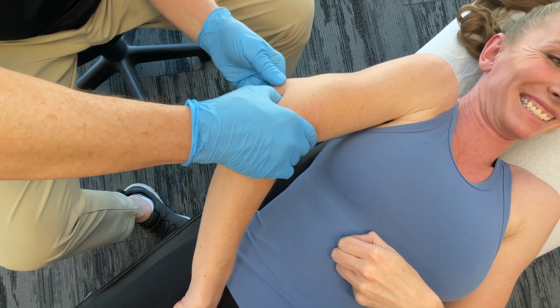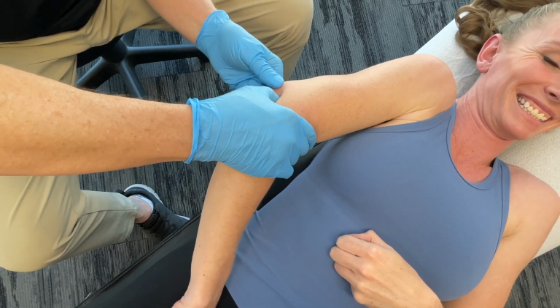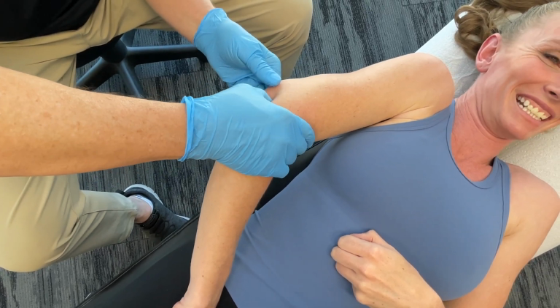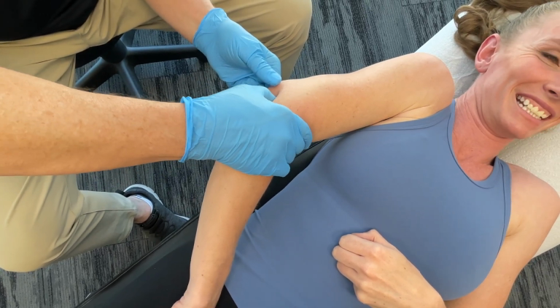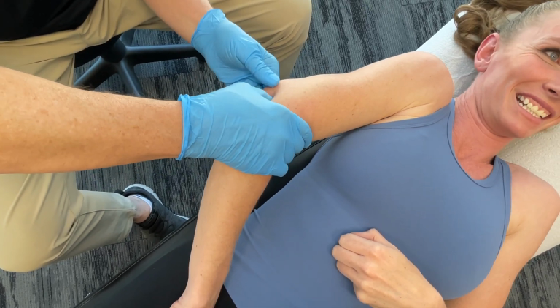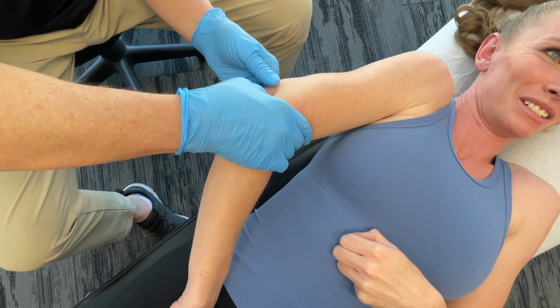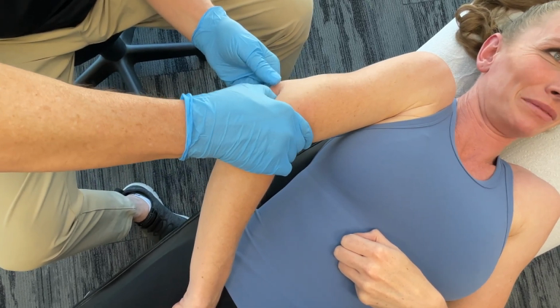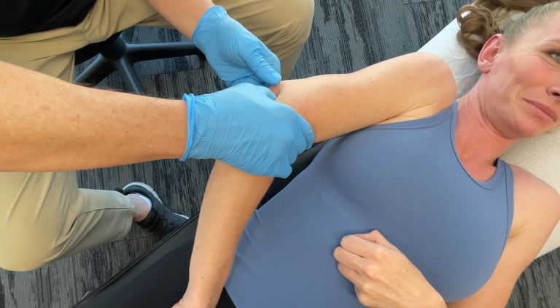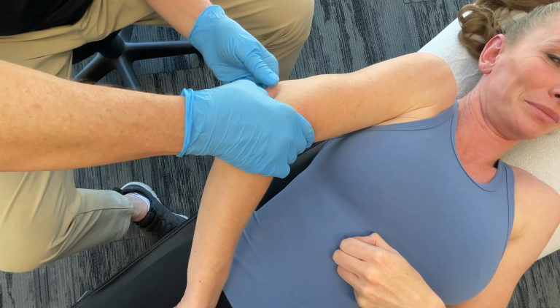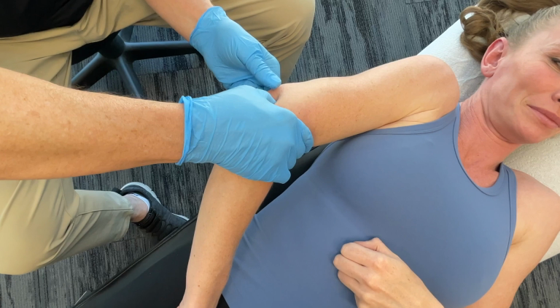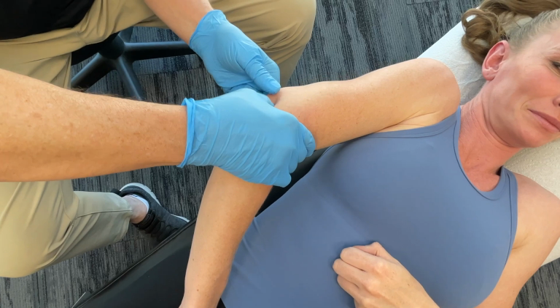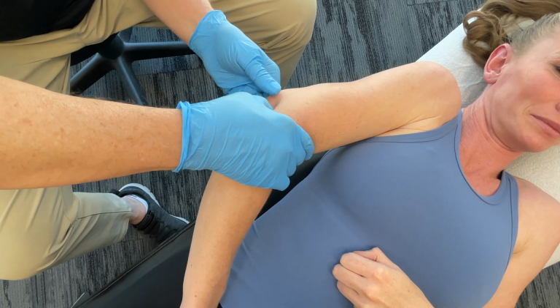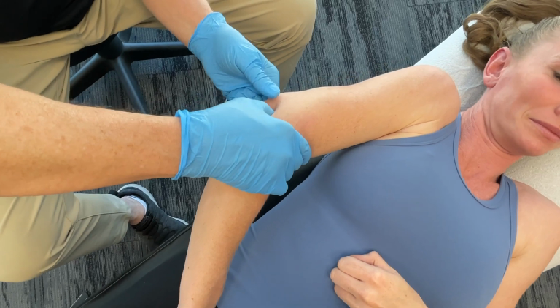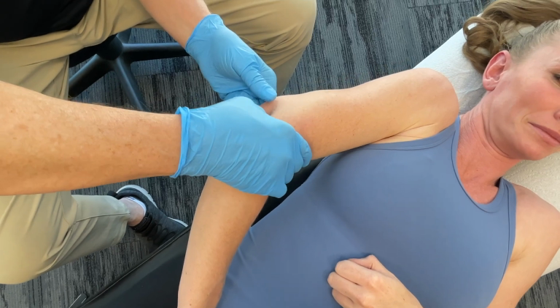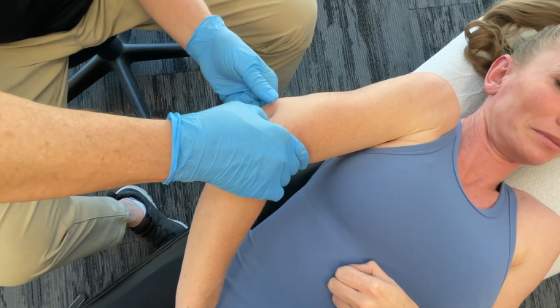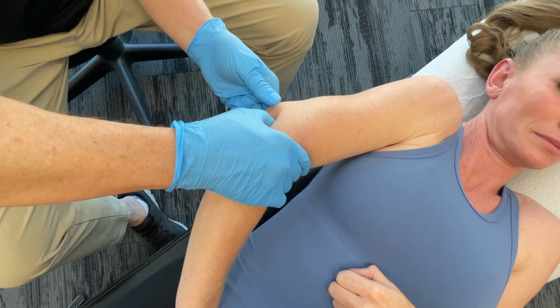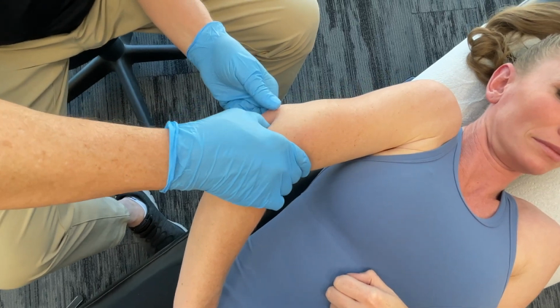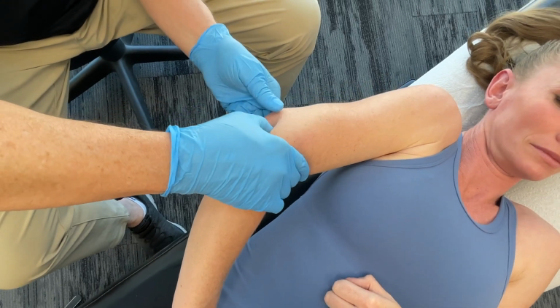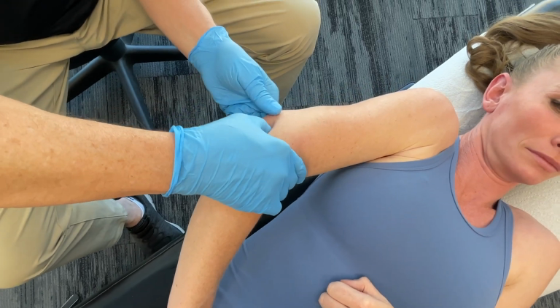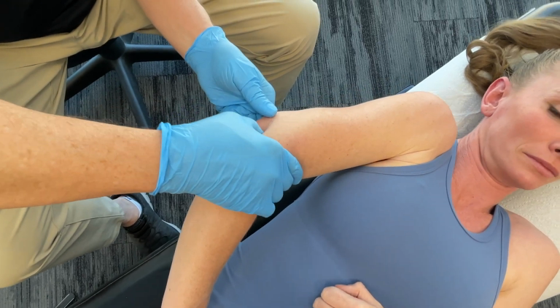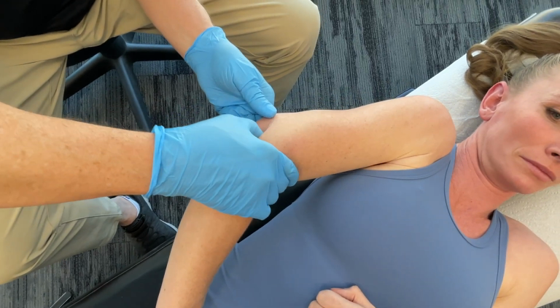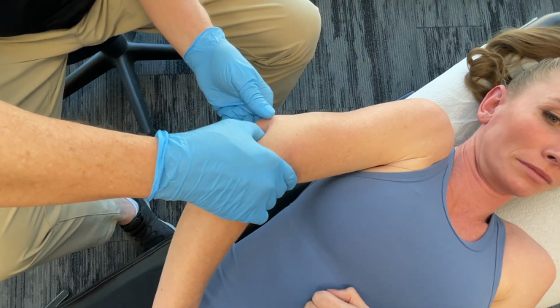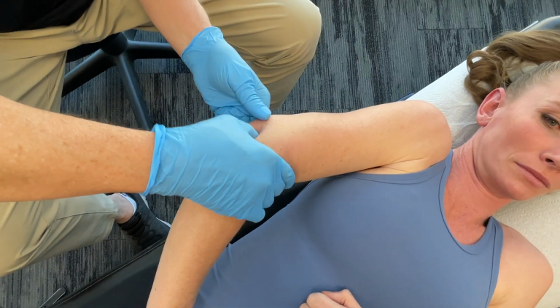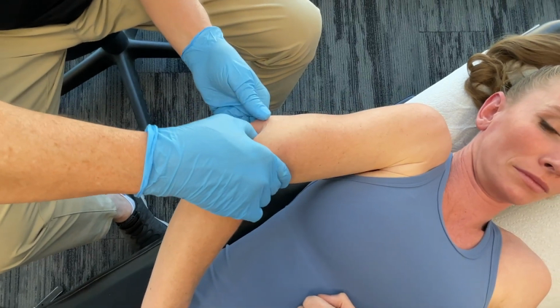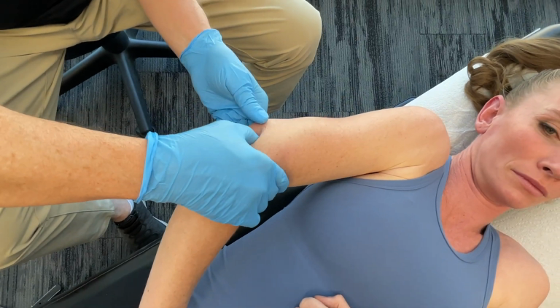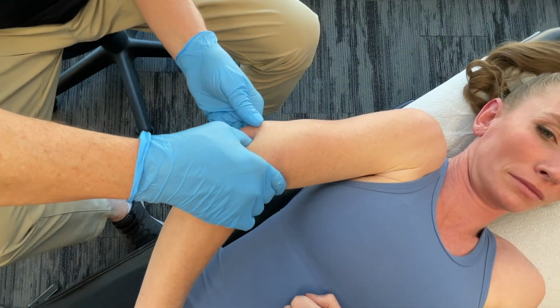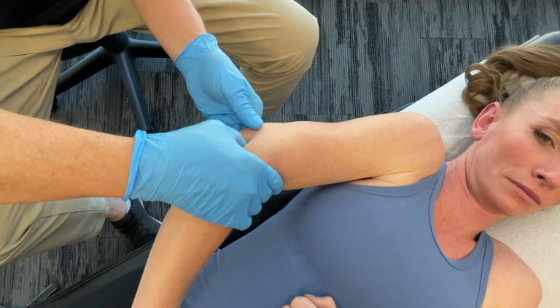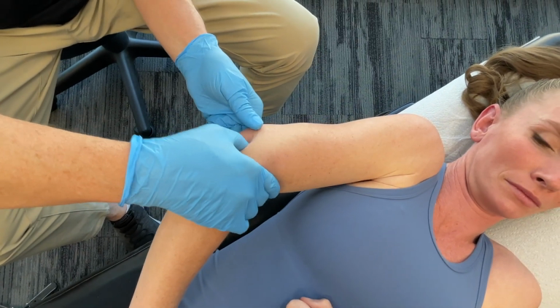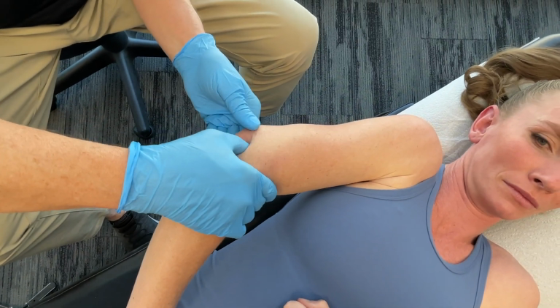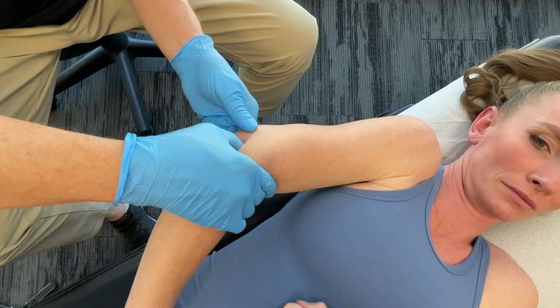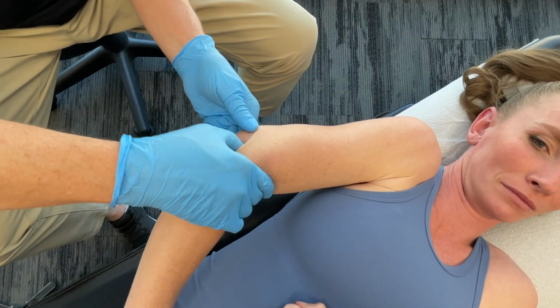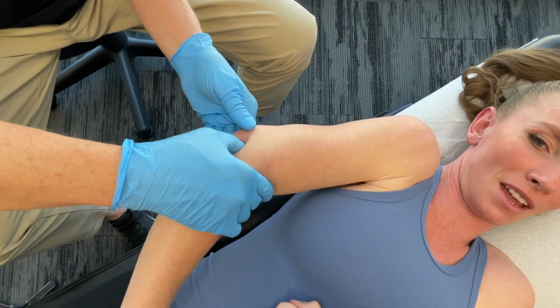So for triple heater 10, we hold for 30 seconds to two or three minutes.